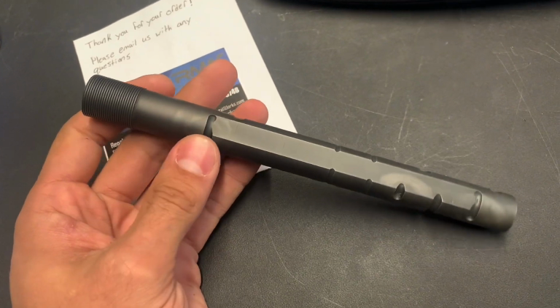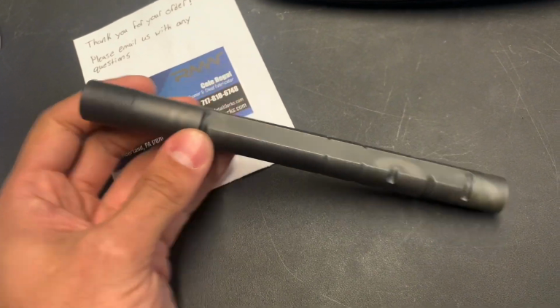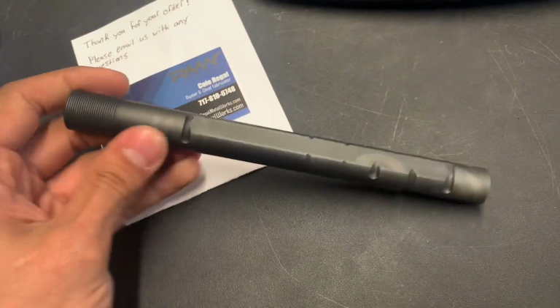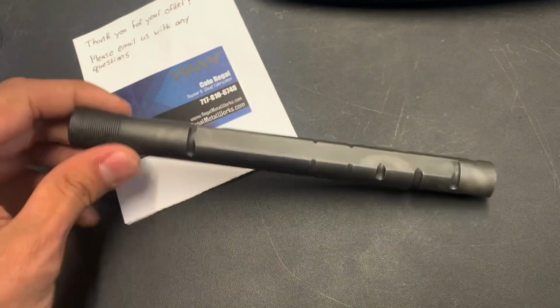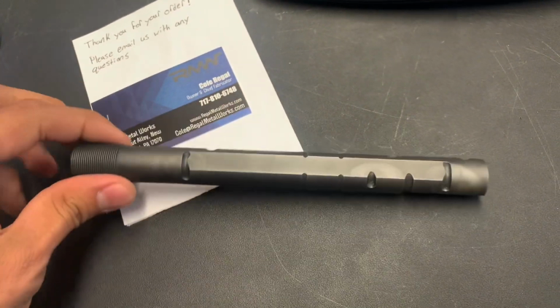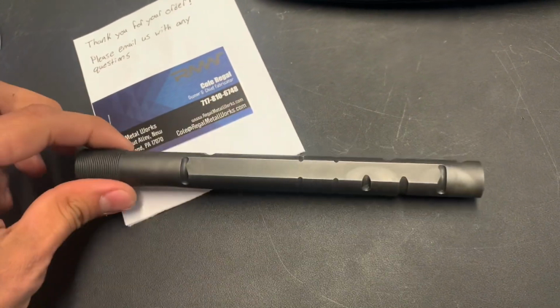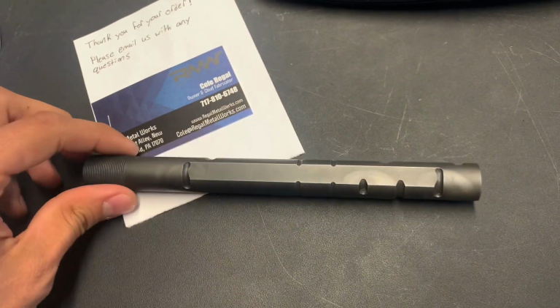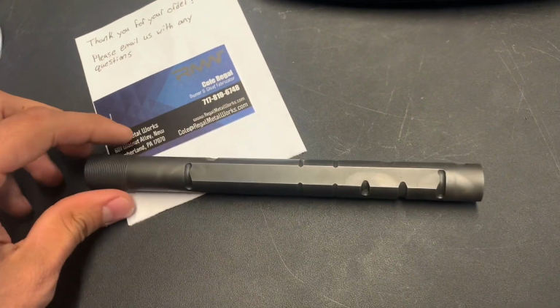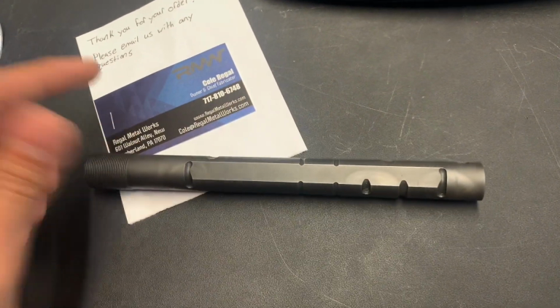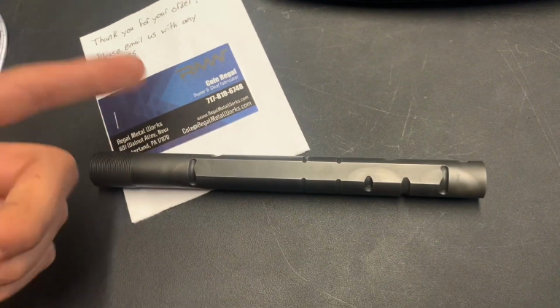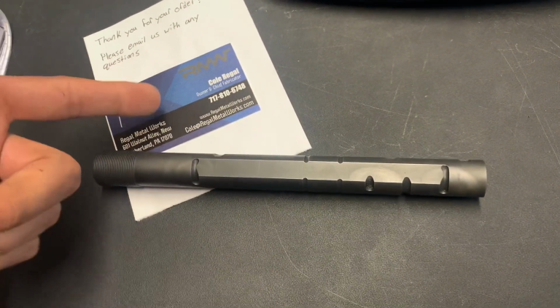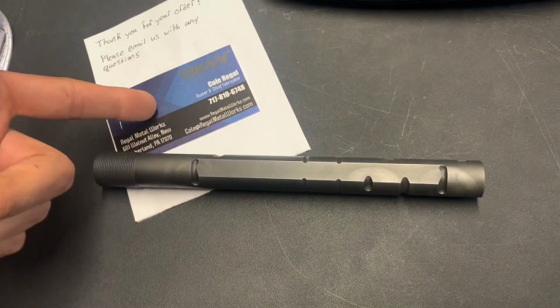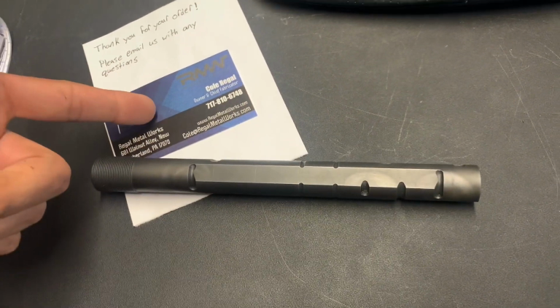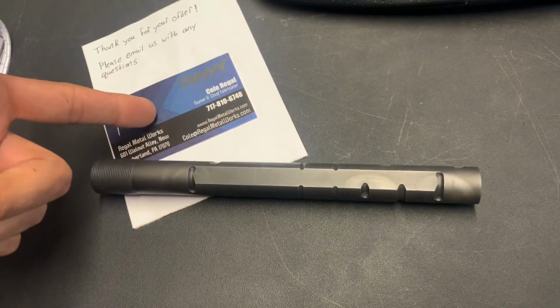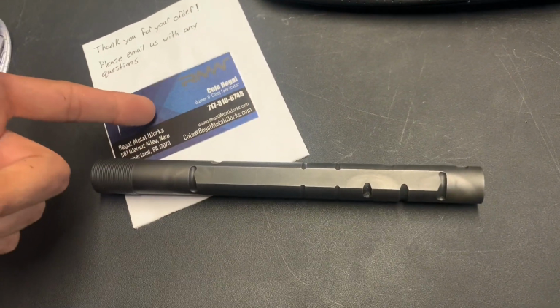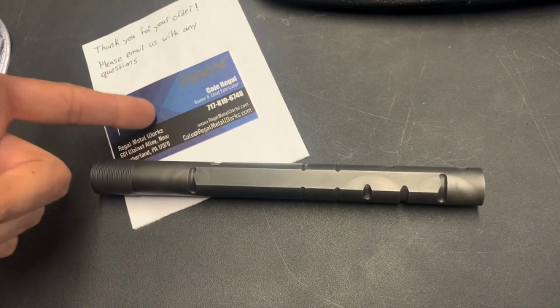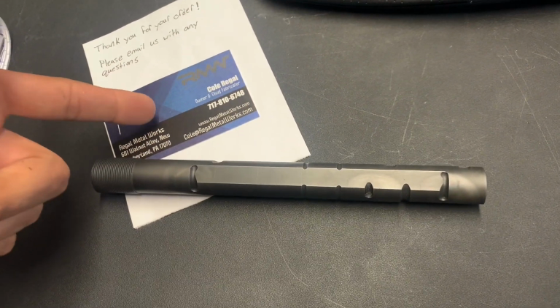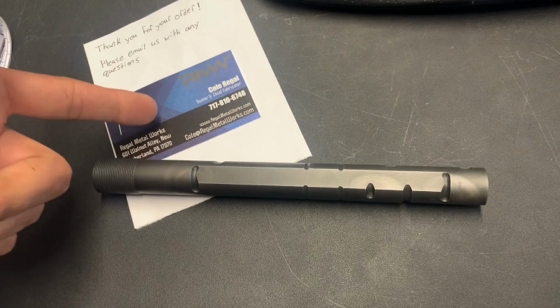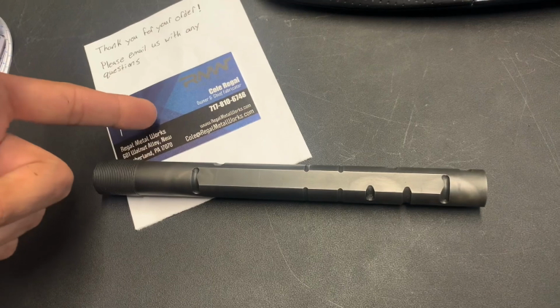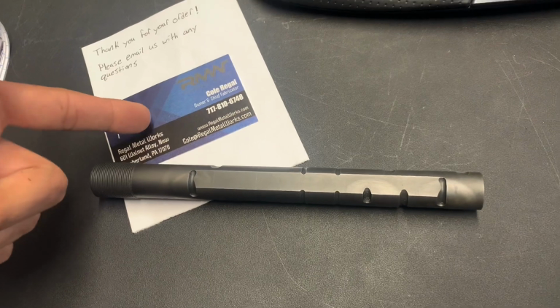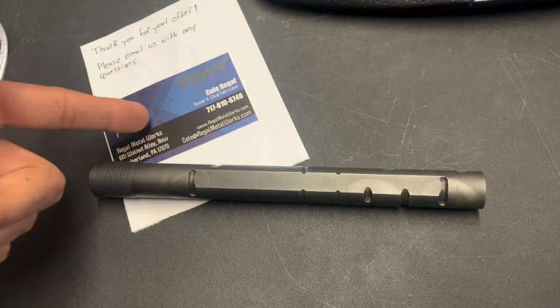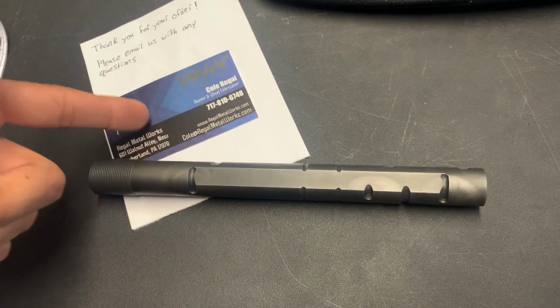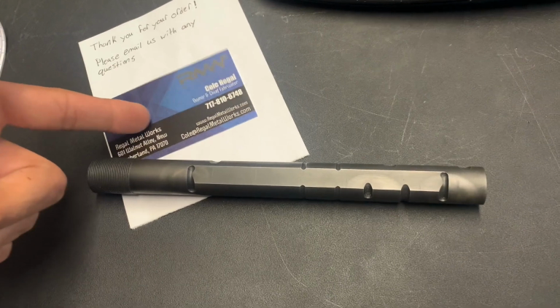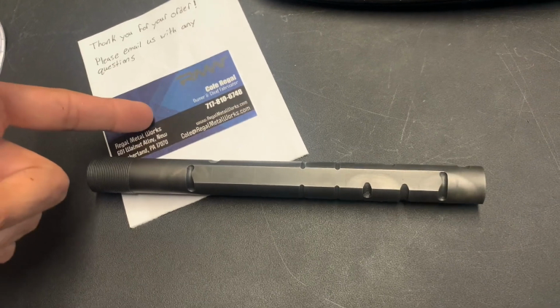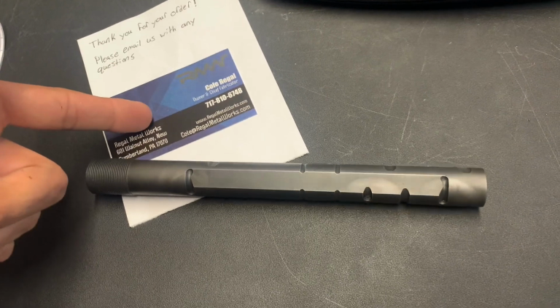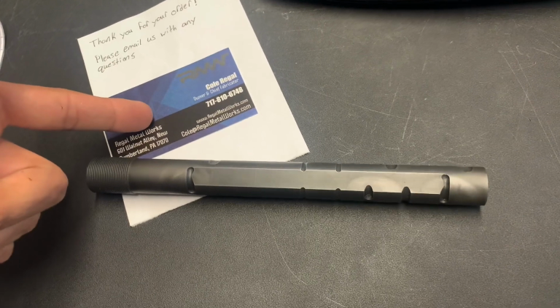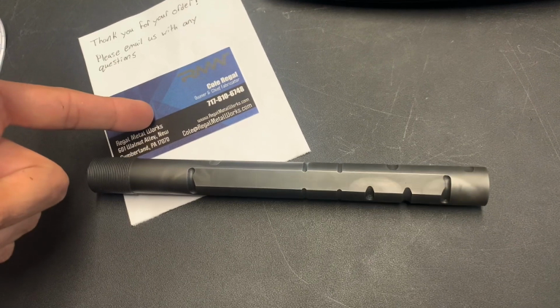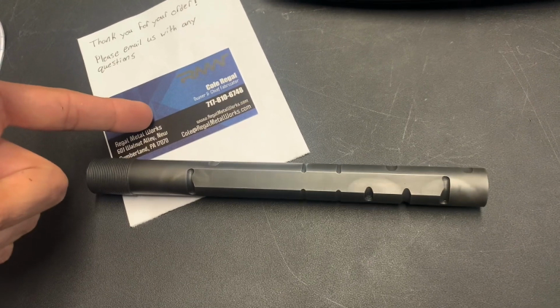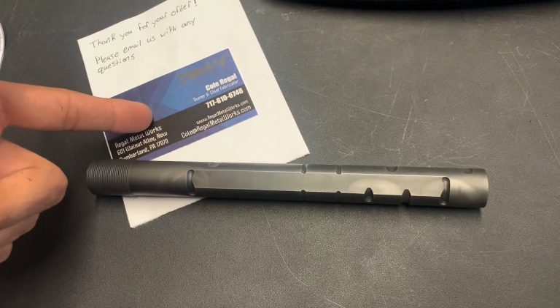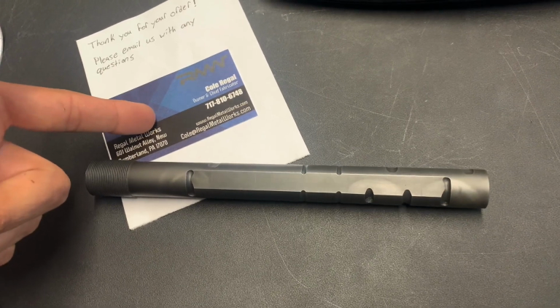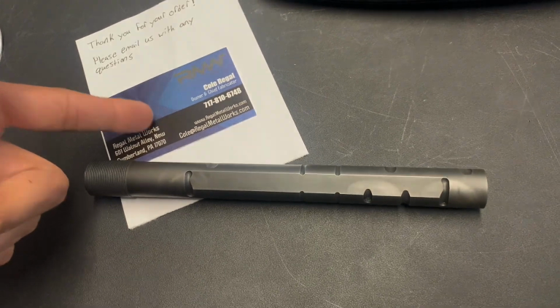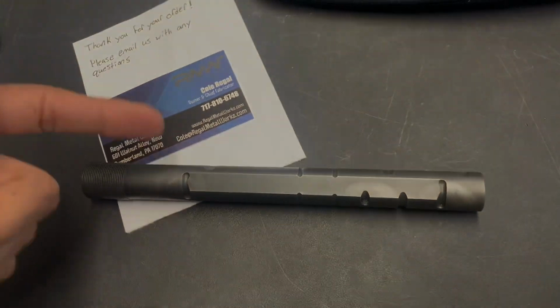God bless, keep your powder dry, and support American small businesses. Thanks, guys.